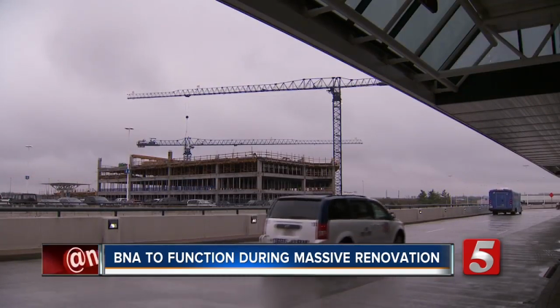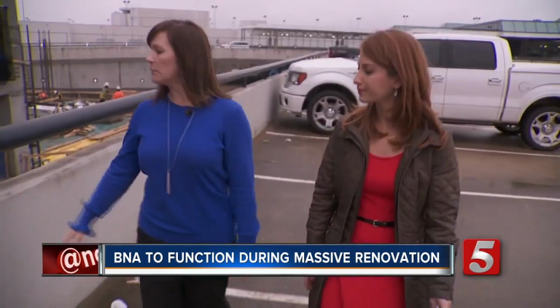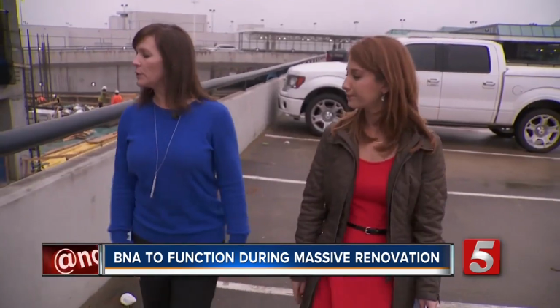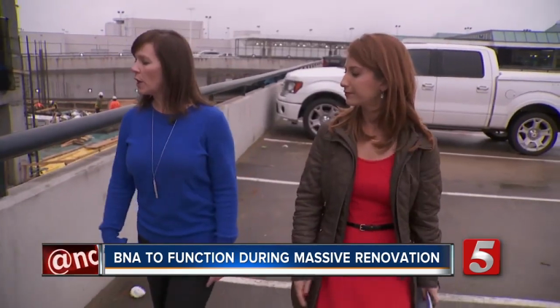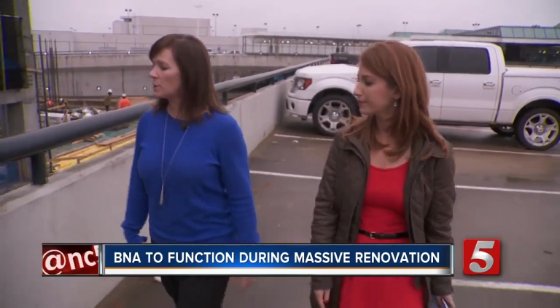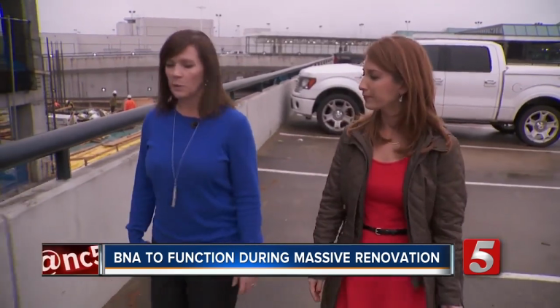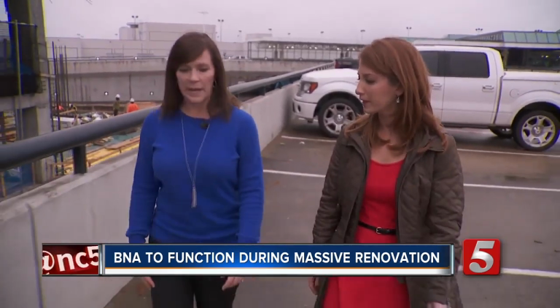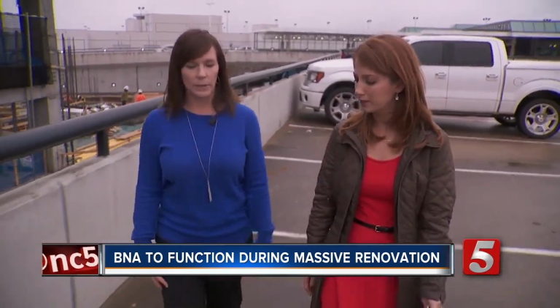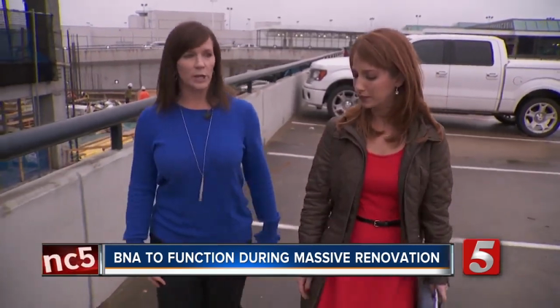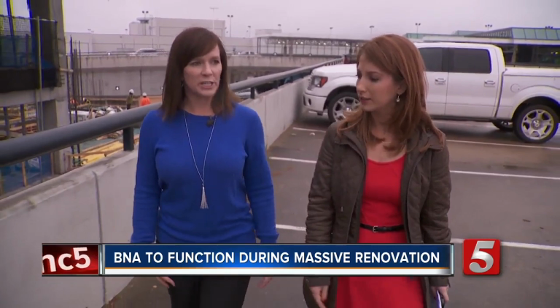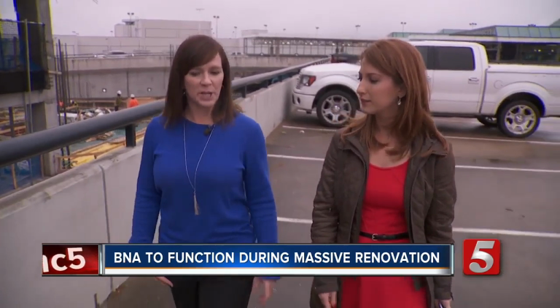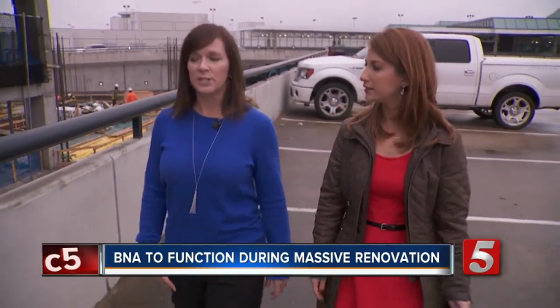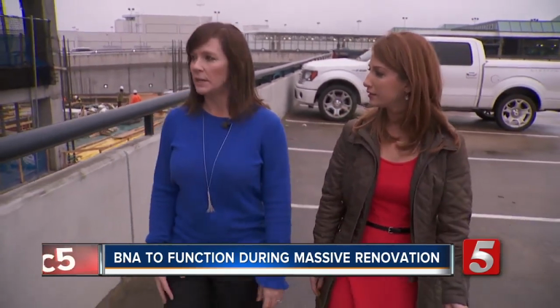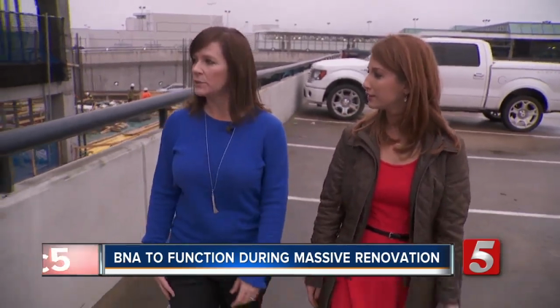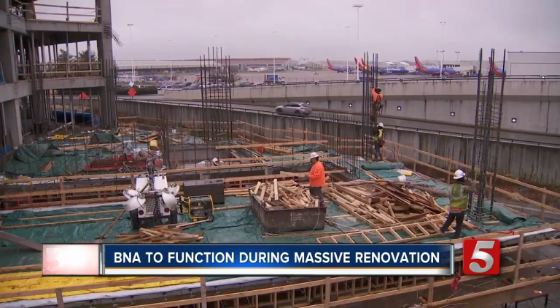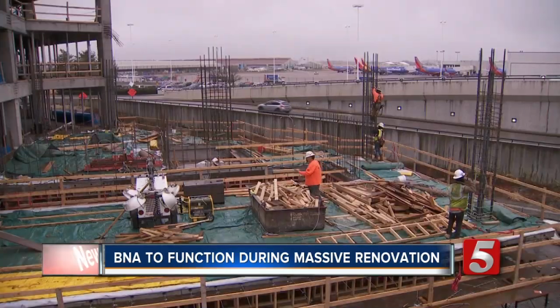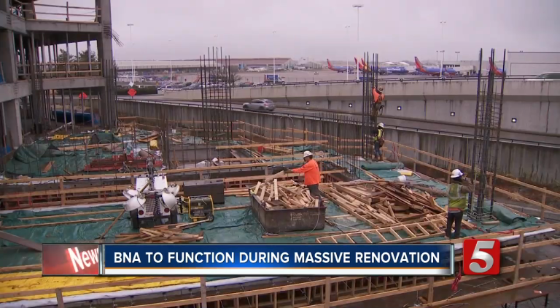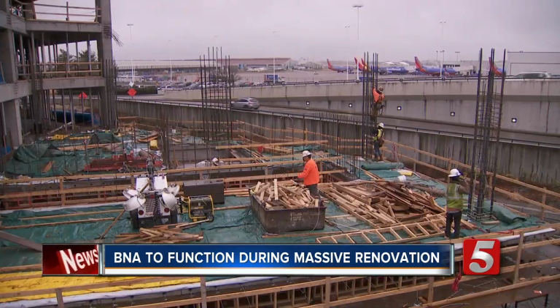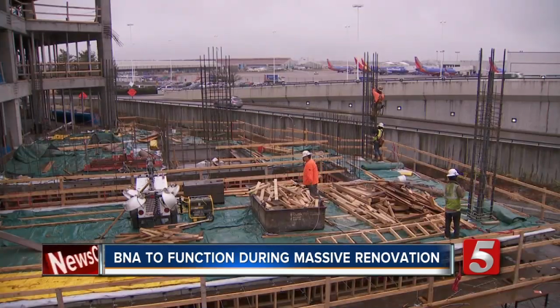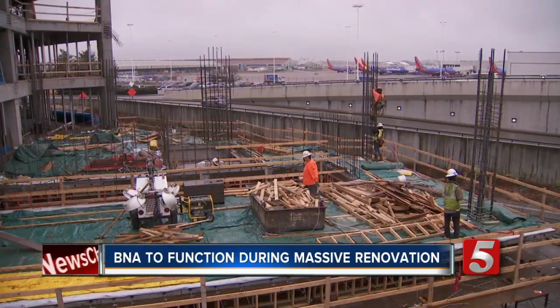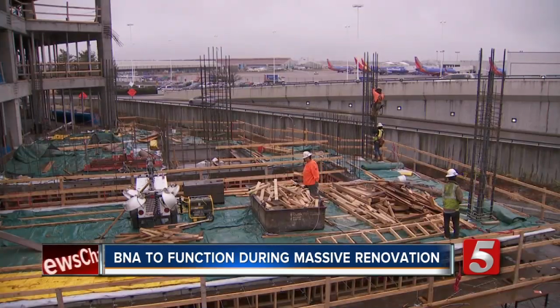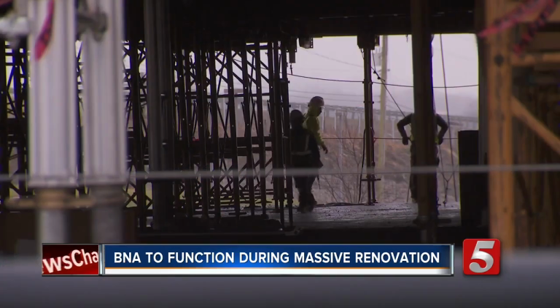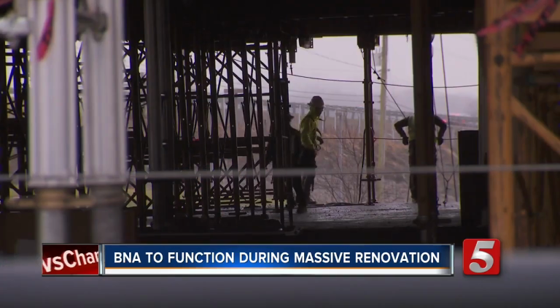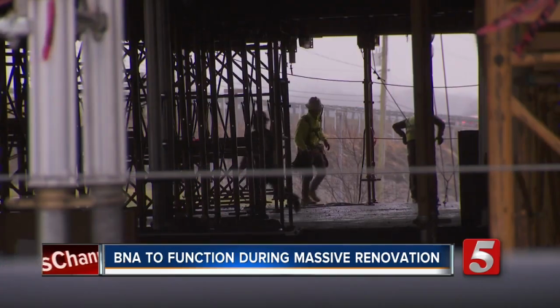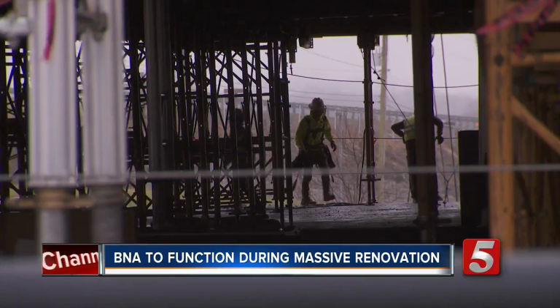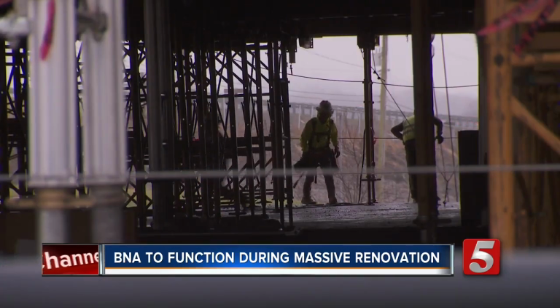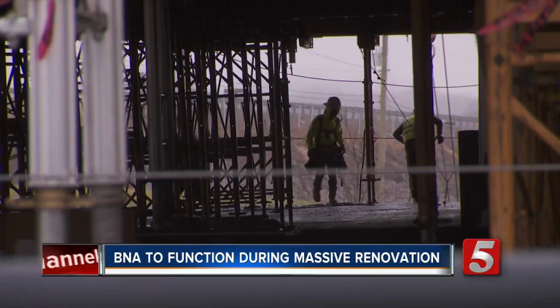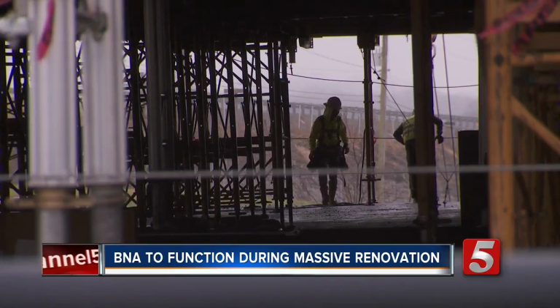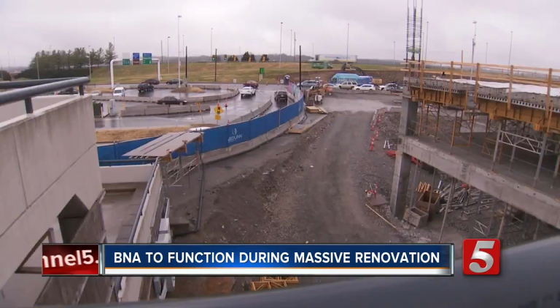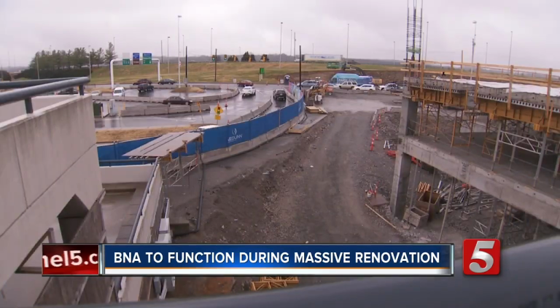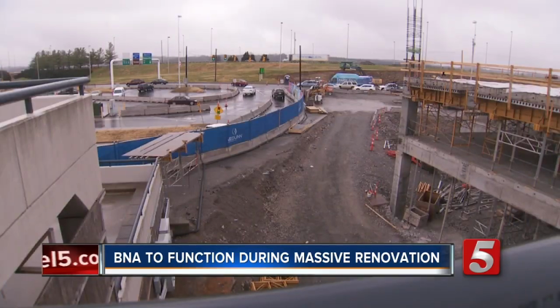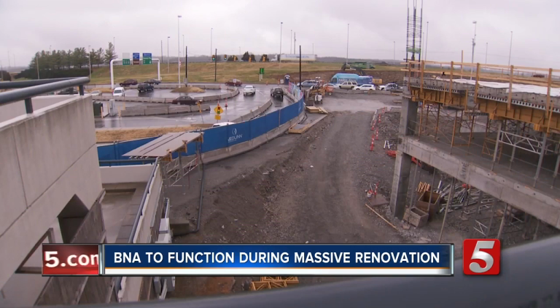The first level of the garage will be a ground transportation center, so all of the hotel shuttles, Uber, Lyft, and Metro buses — you'll pick up here now.